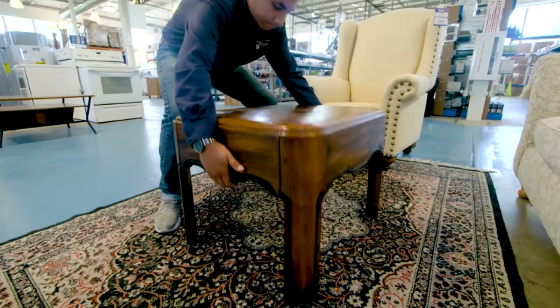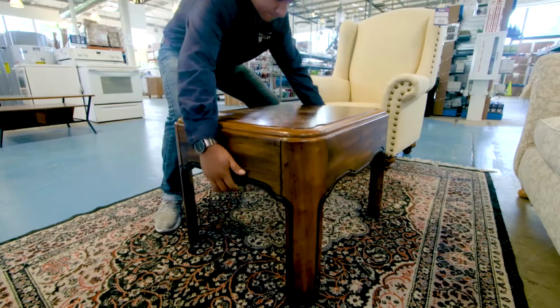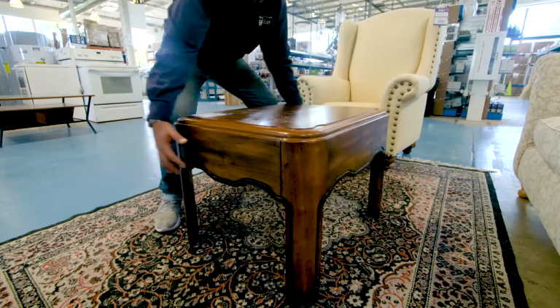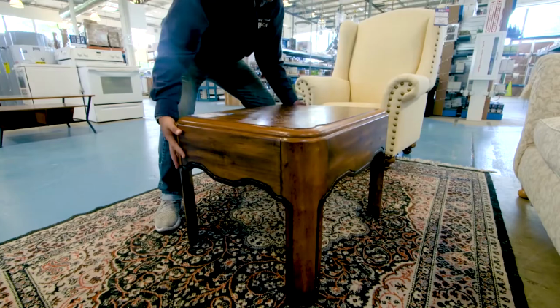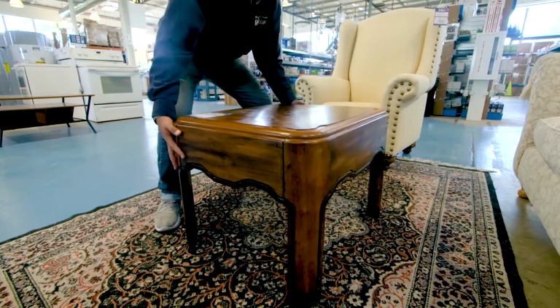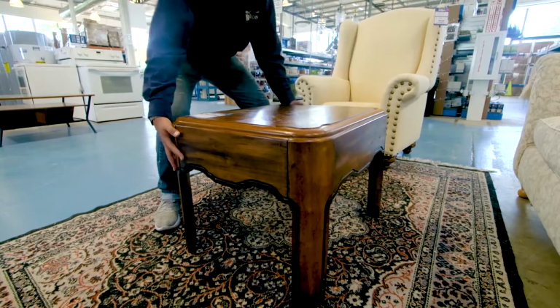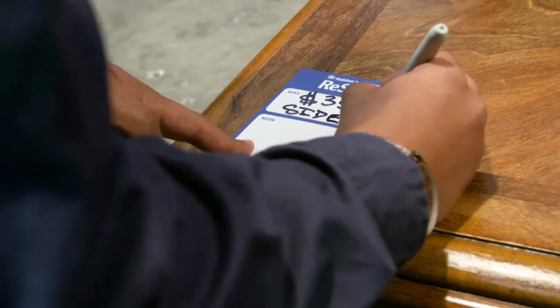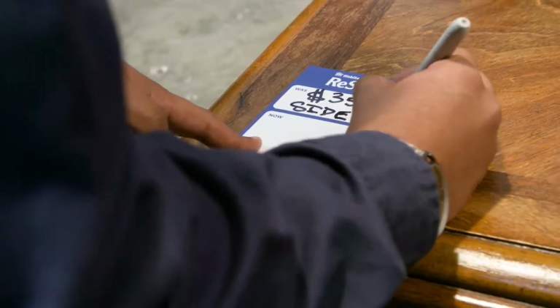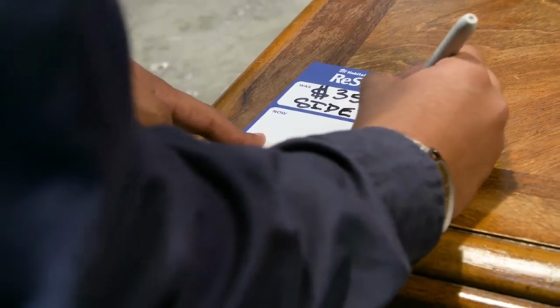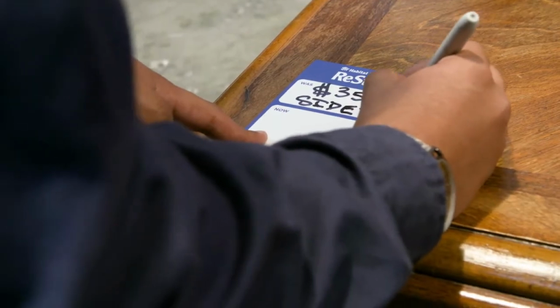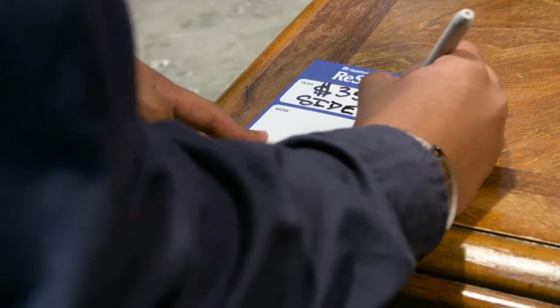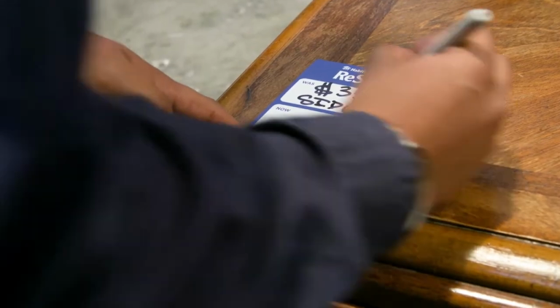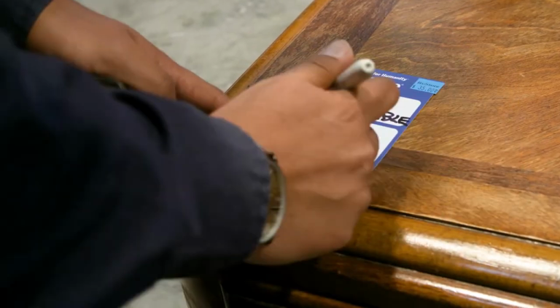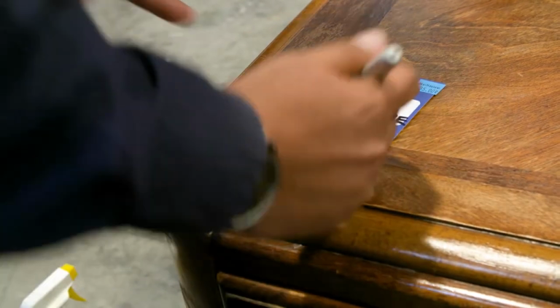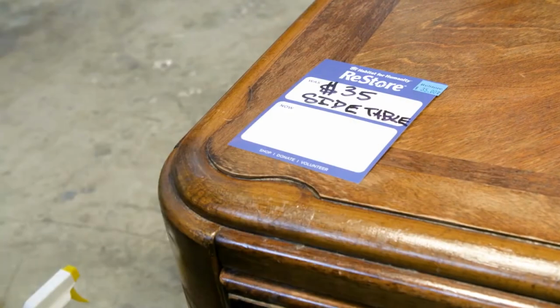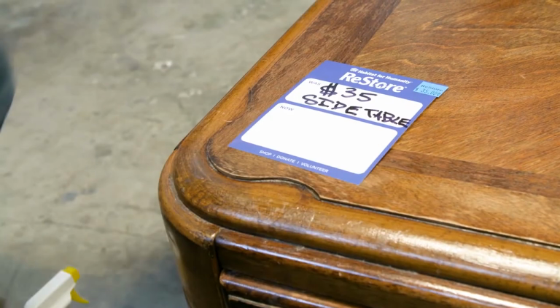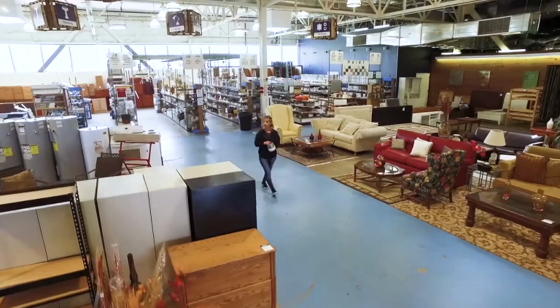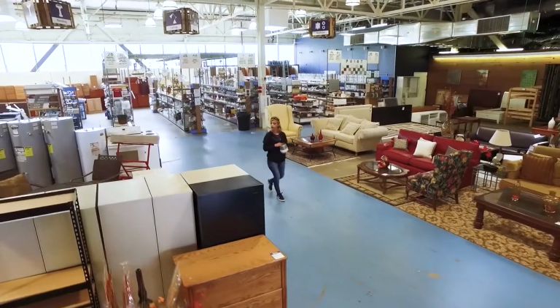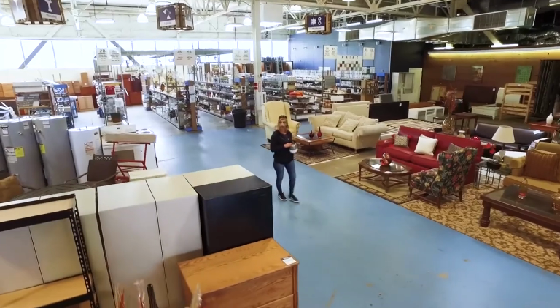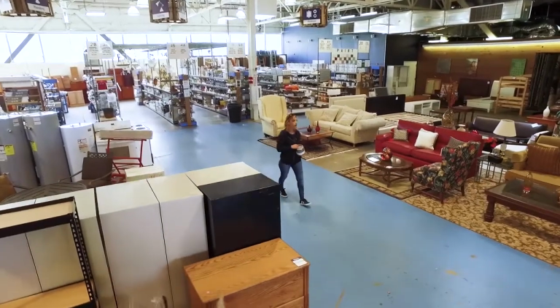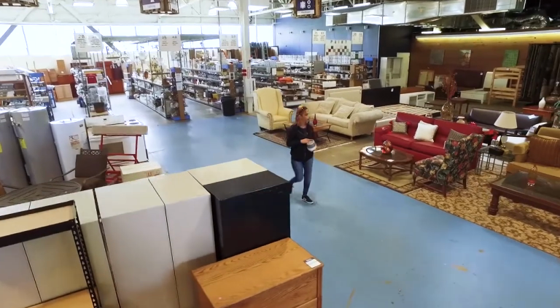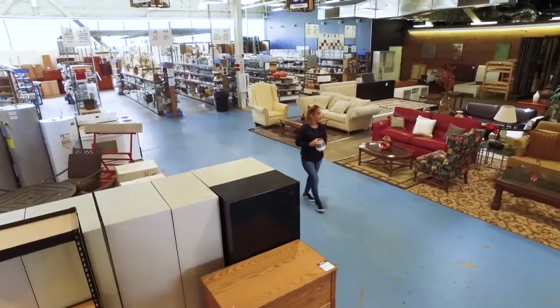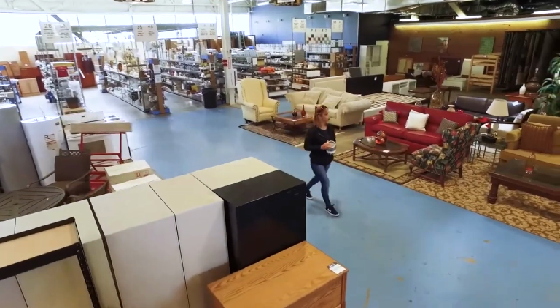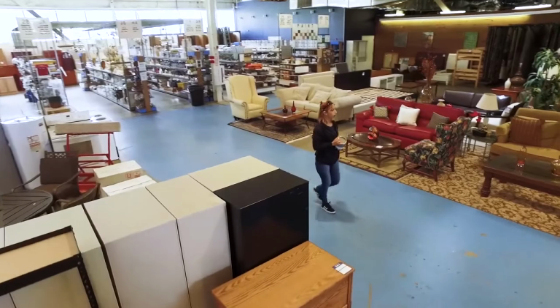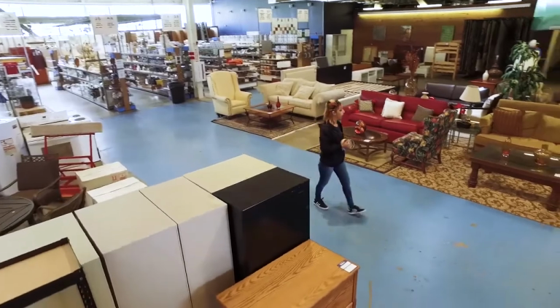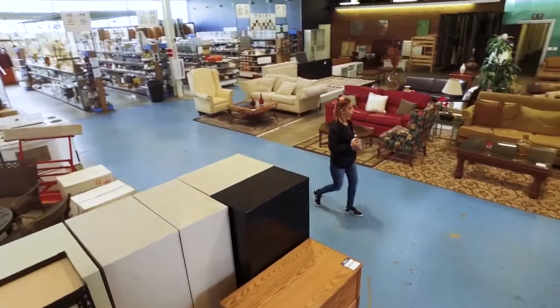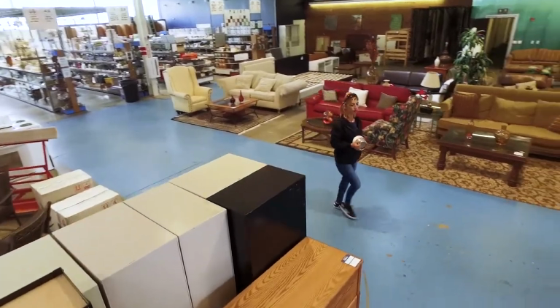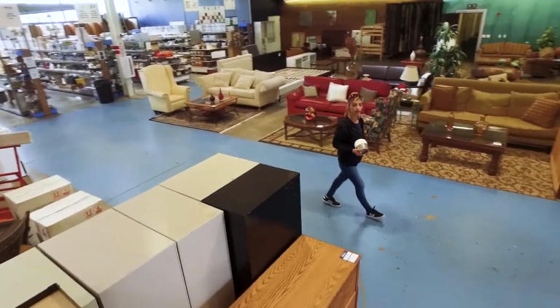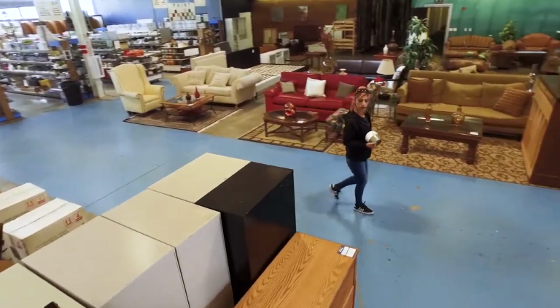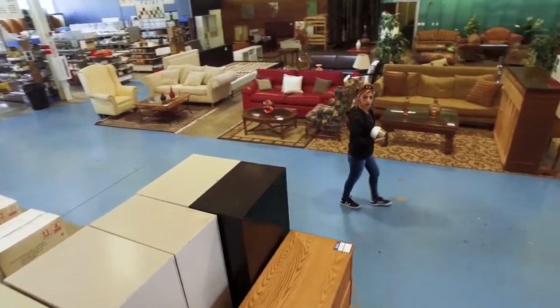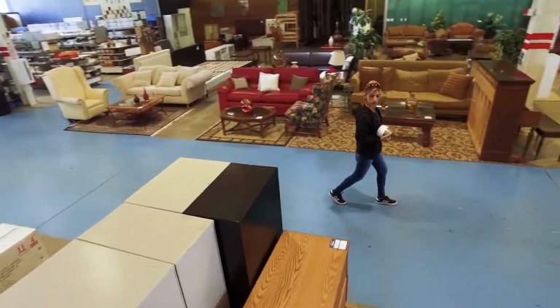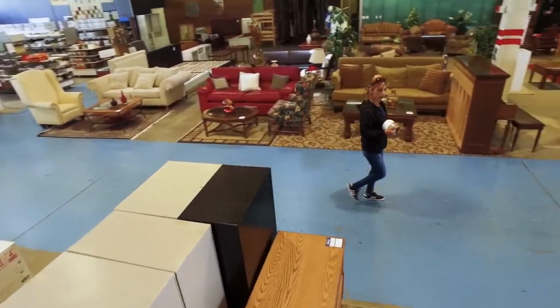With our constantly changing inventory, frequent markdowns, and one-of-a-kind items, you're sure to find something you just can't leave without.